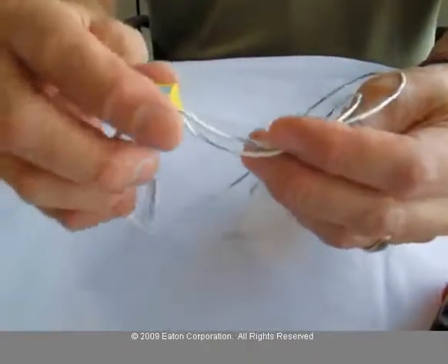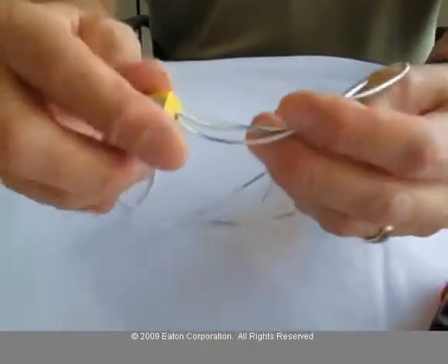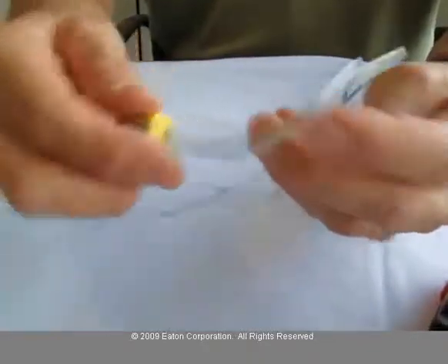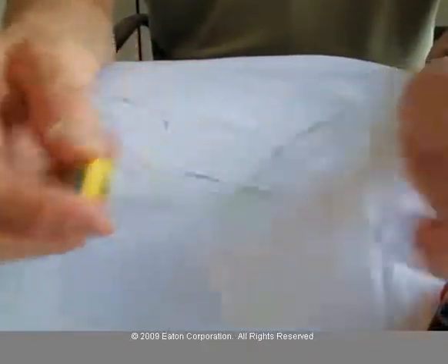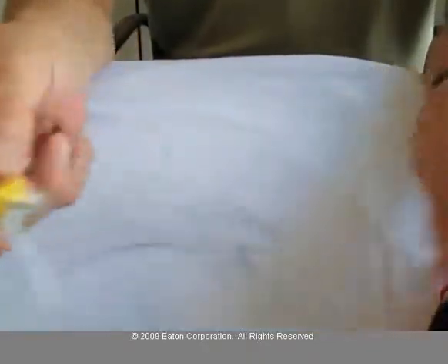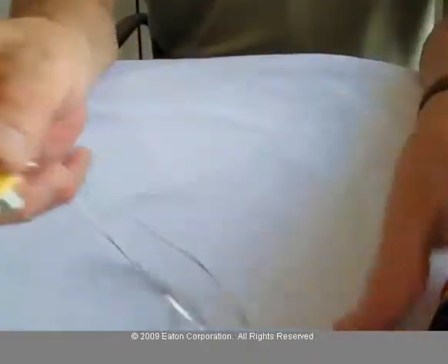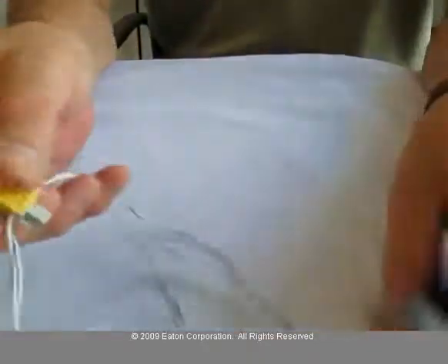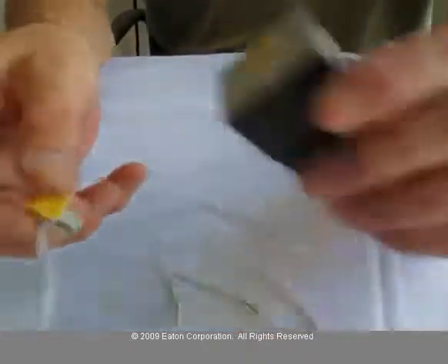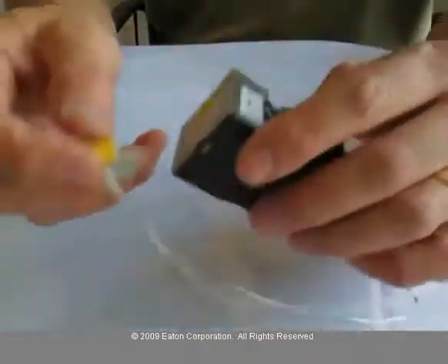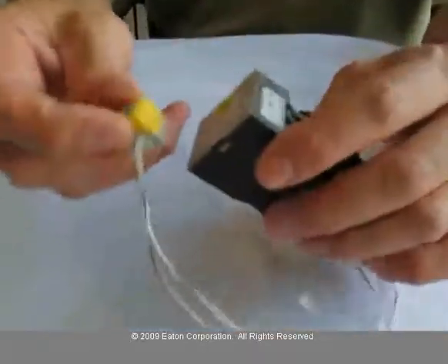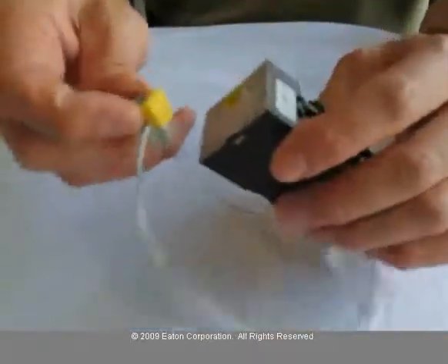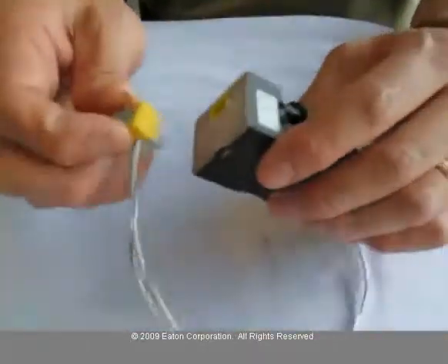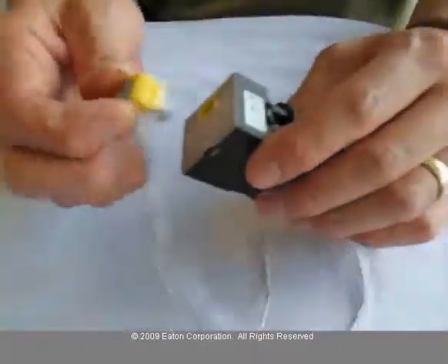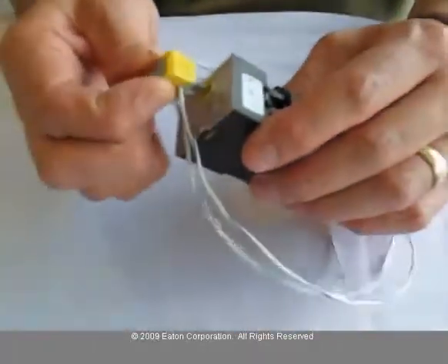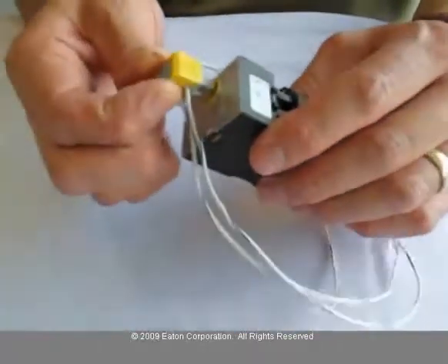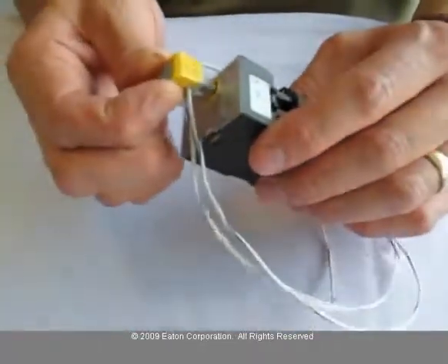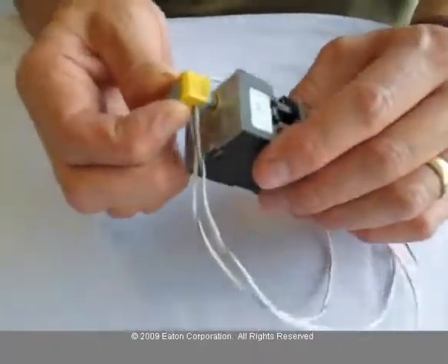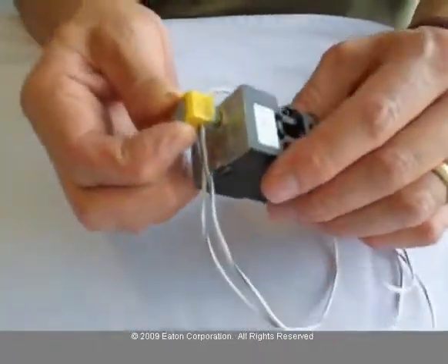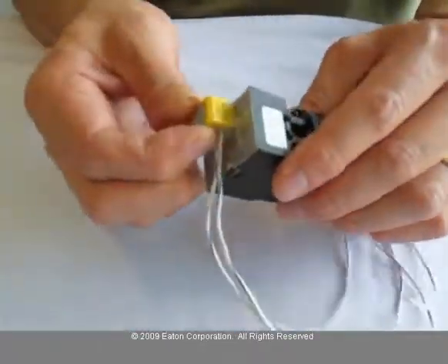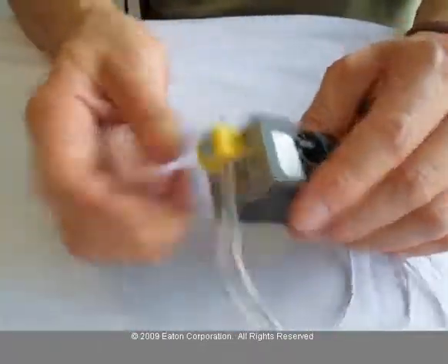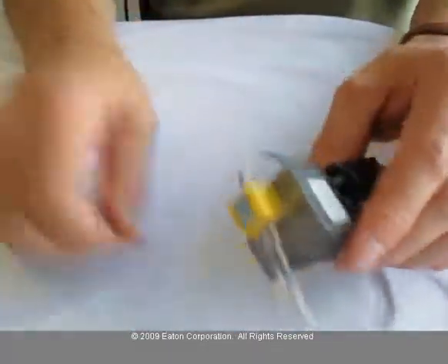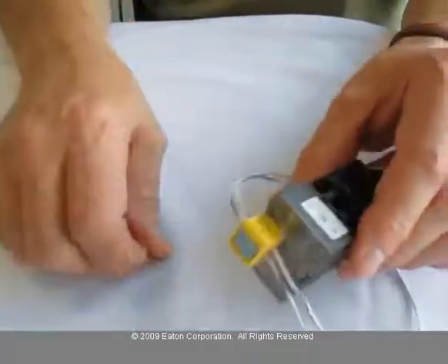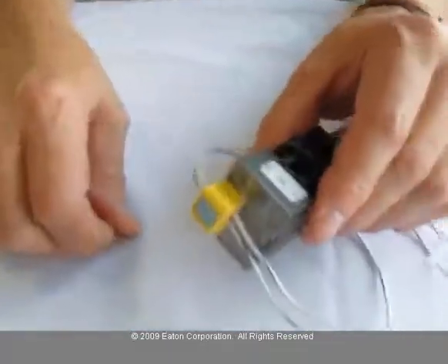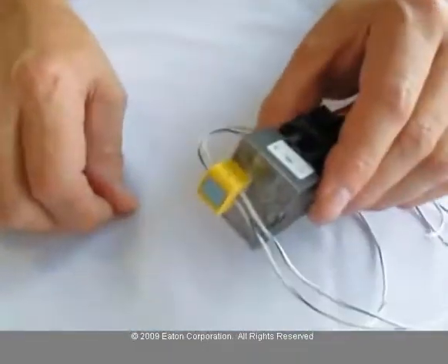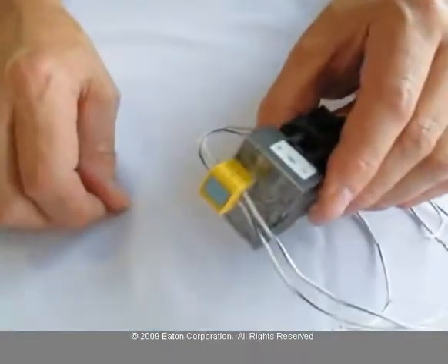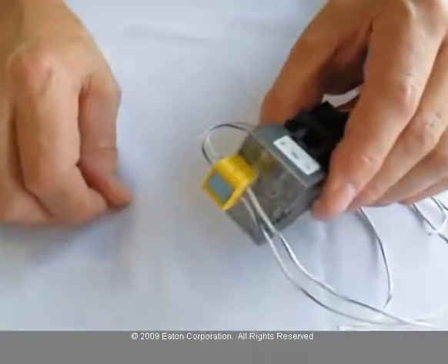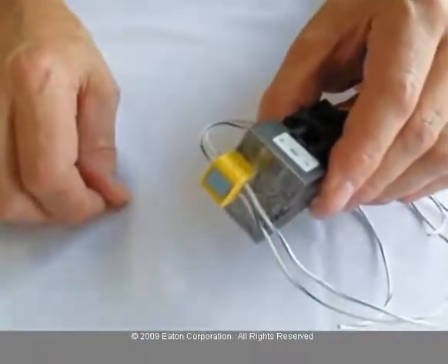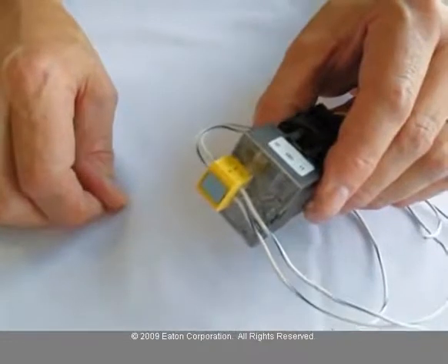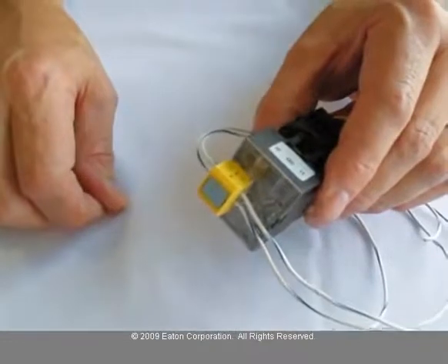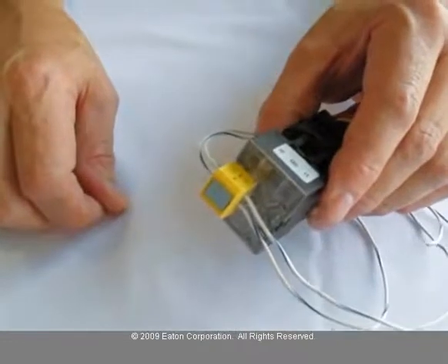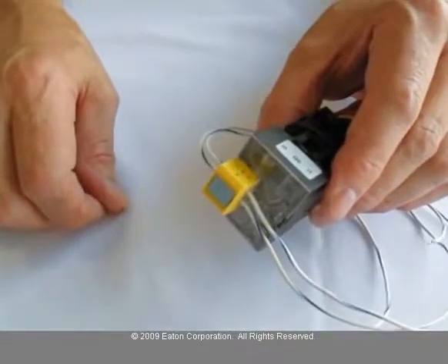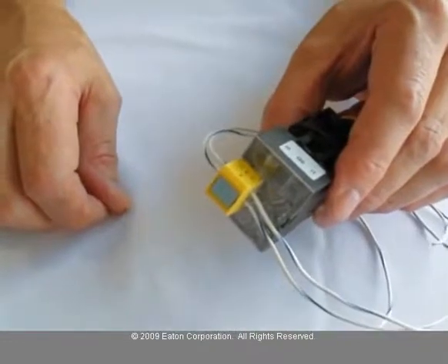No screwdrivers or any other tools are necessary. Plug it into the unit and it's now on OZI.